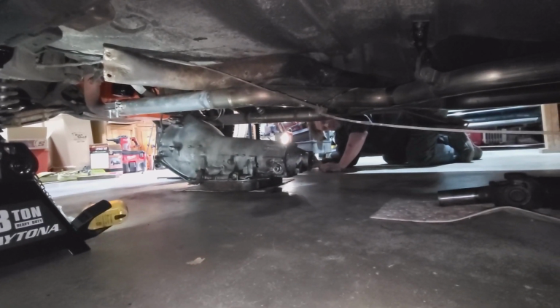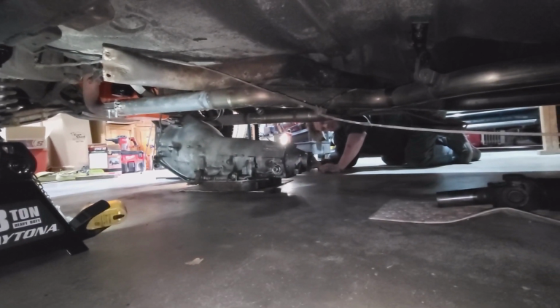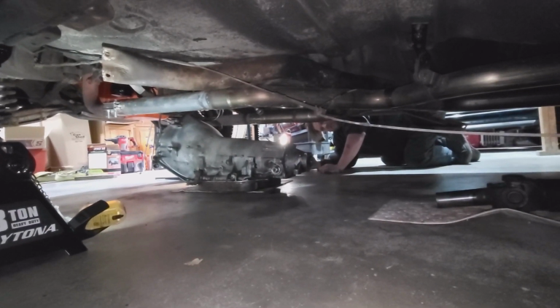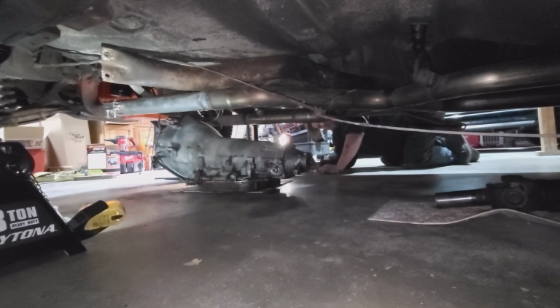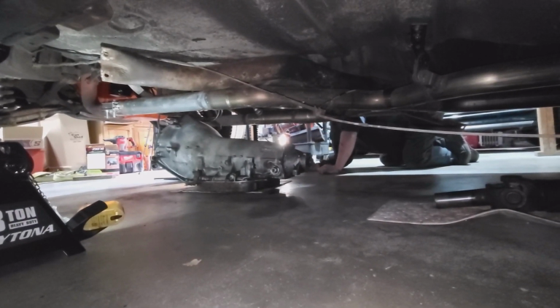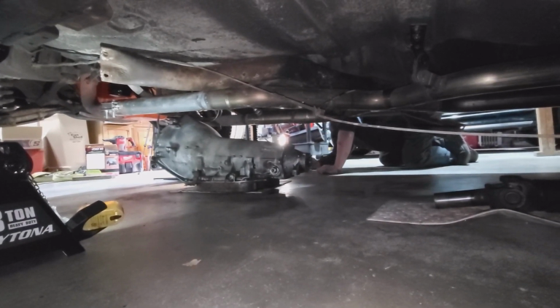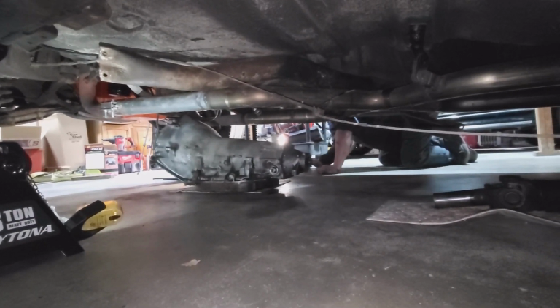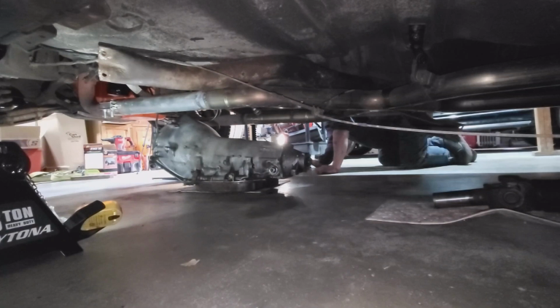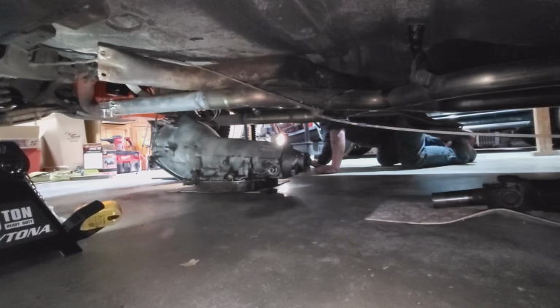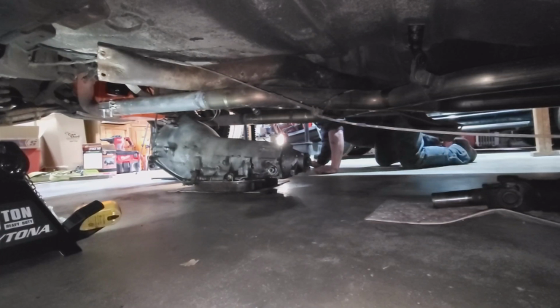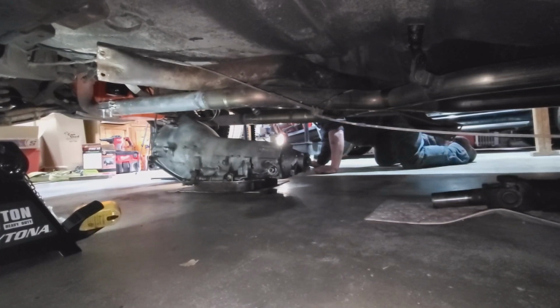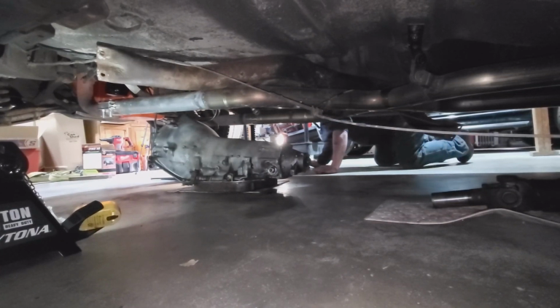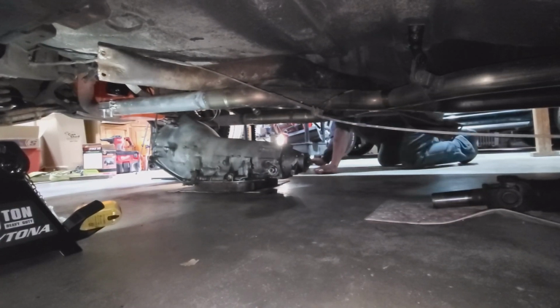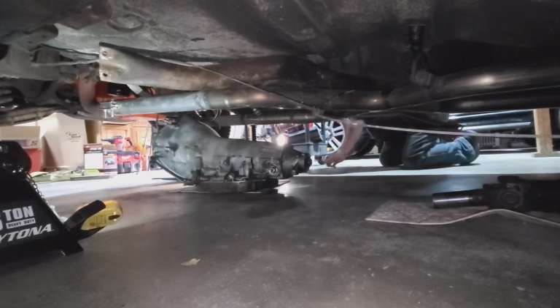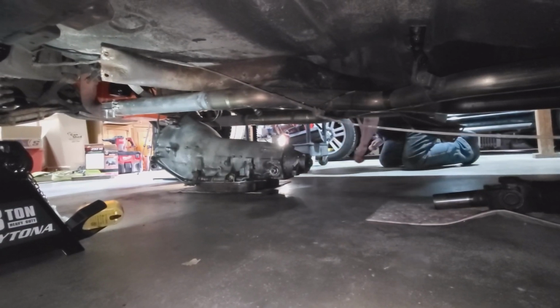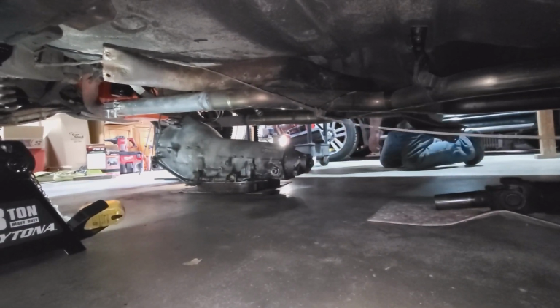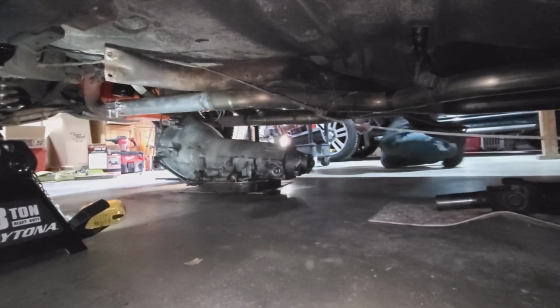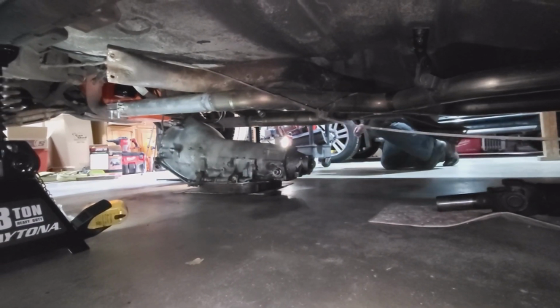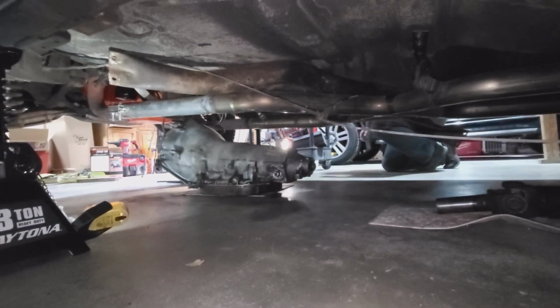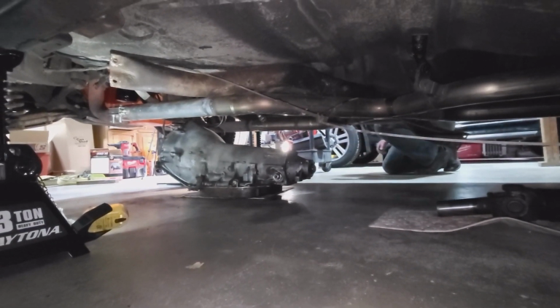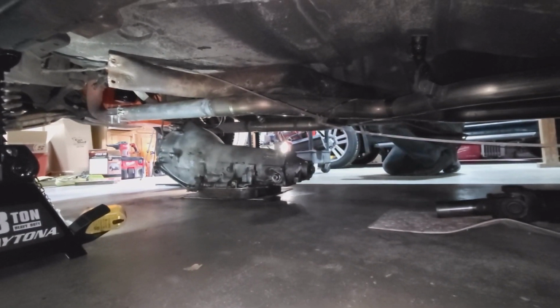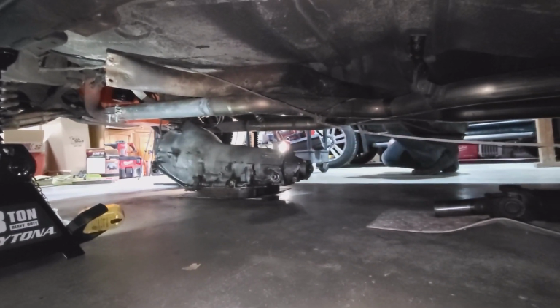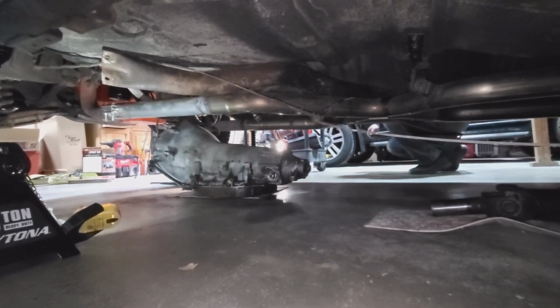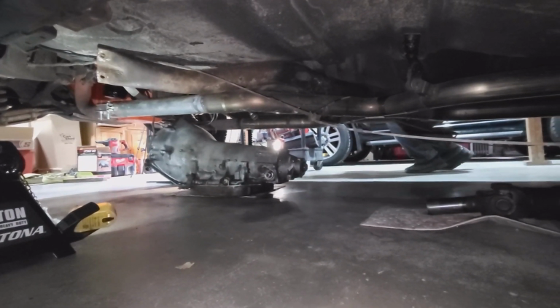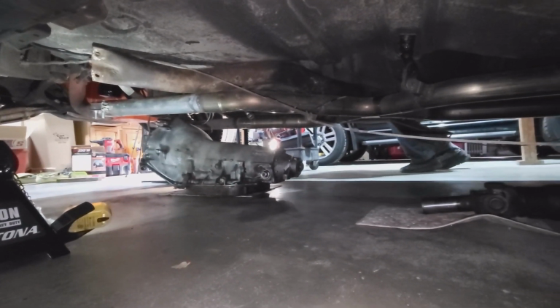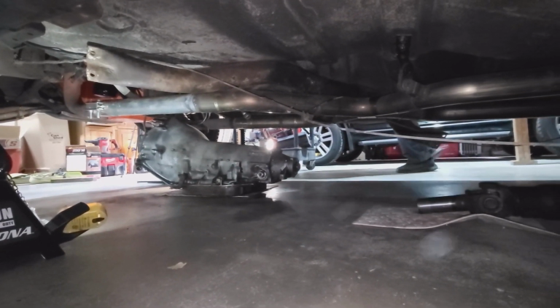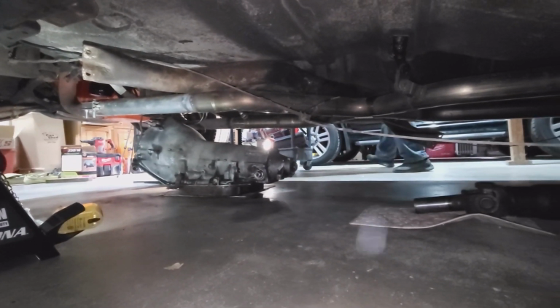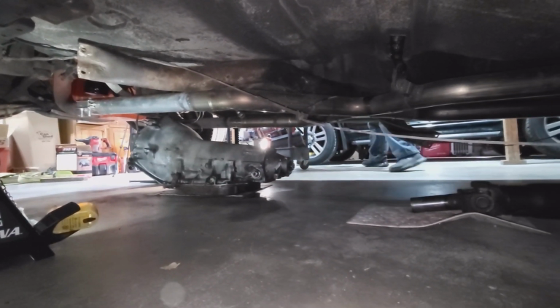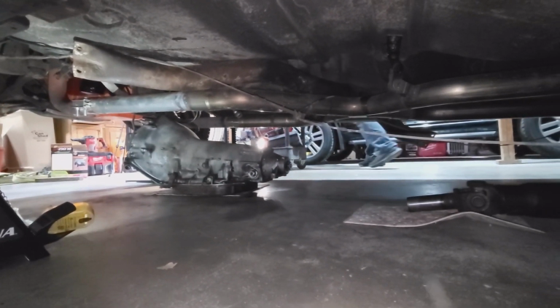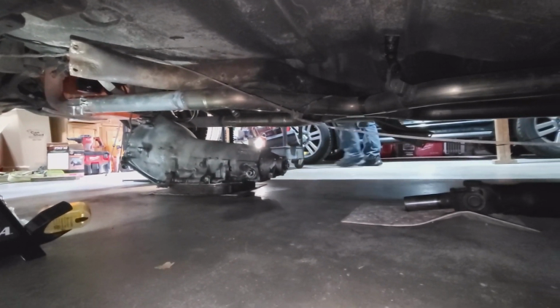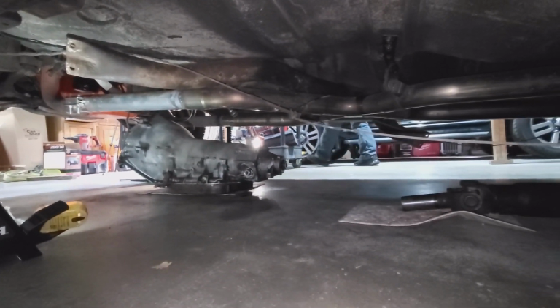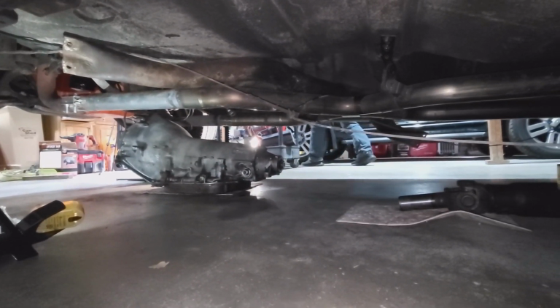There she is - out of the car. We'll show you once we get it dragged out.